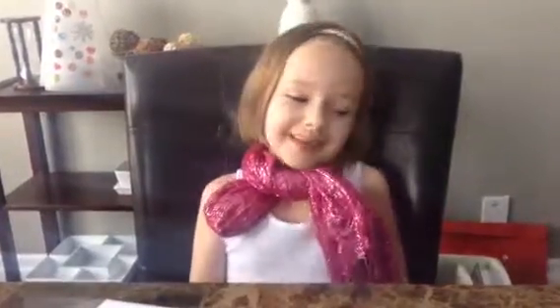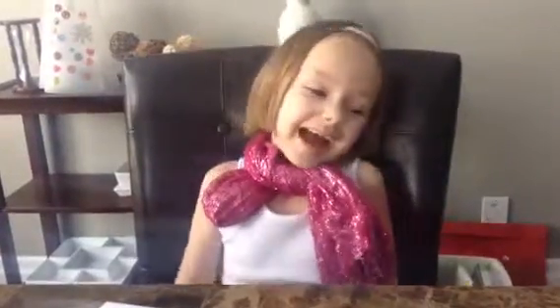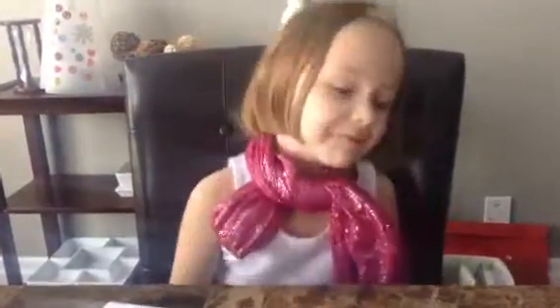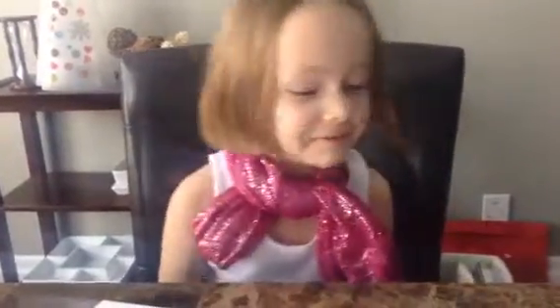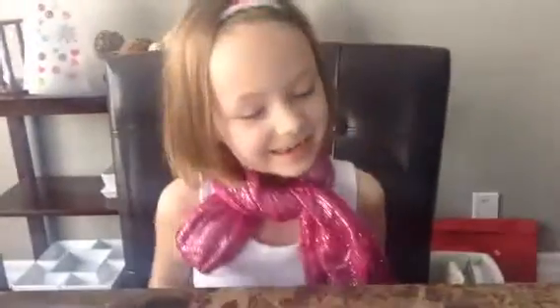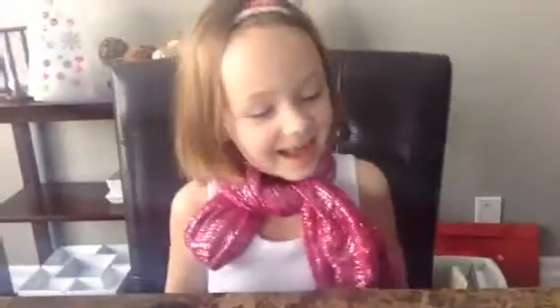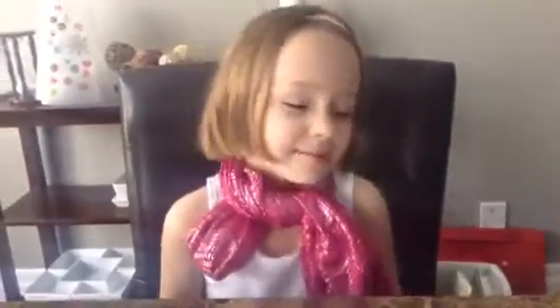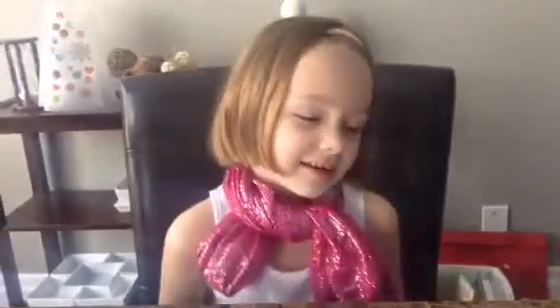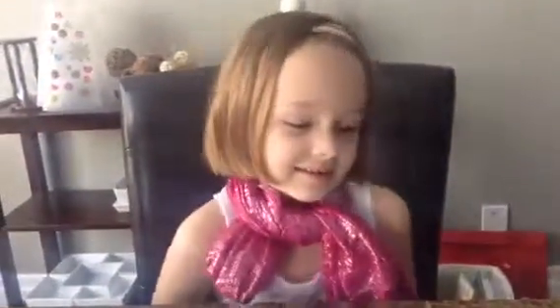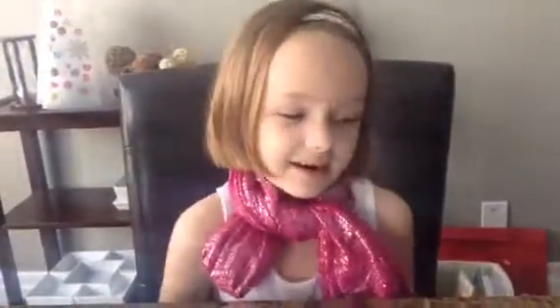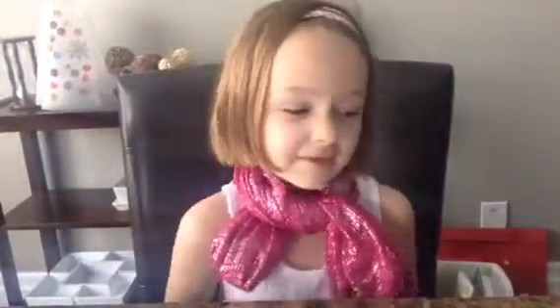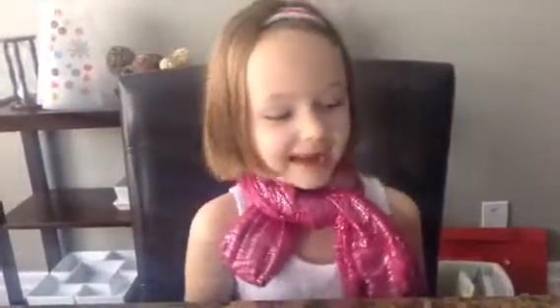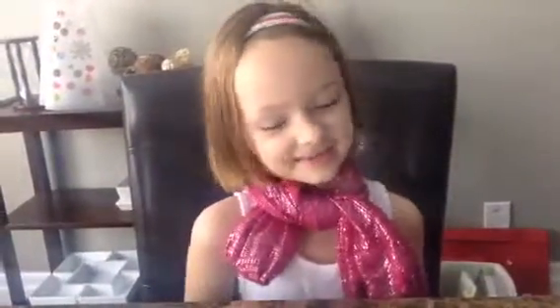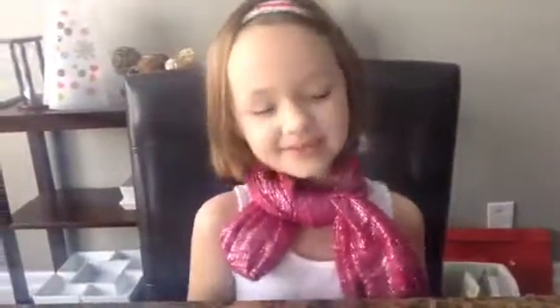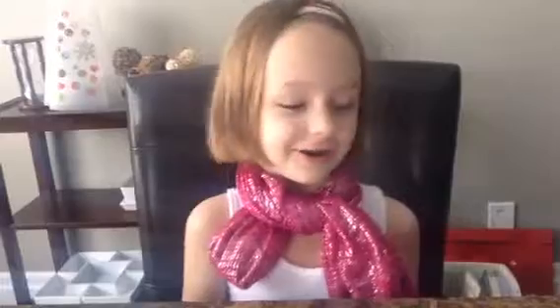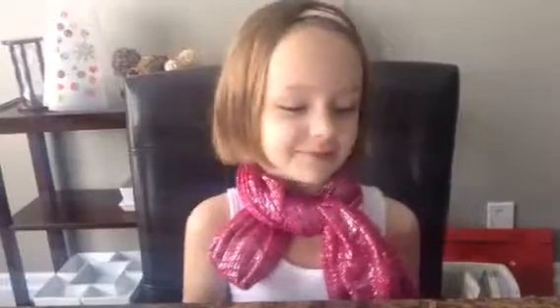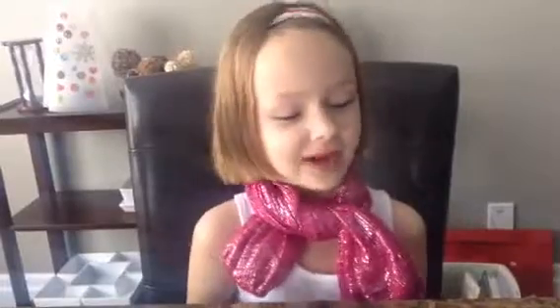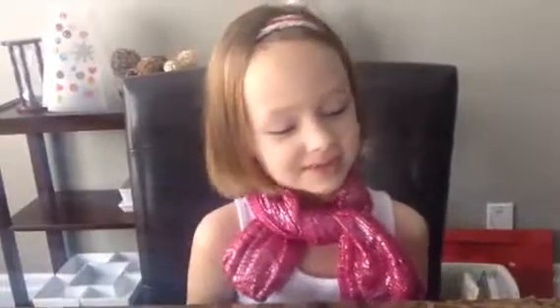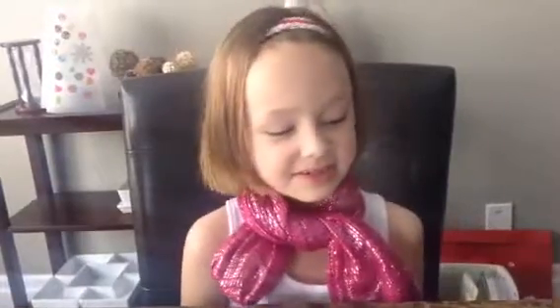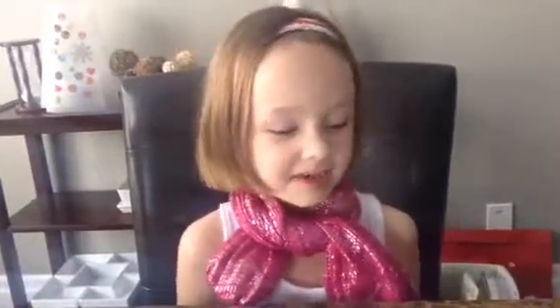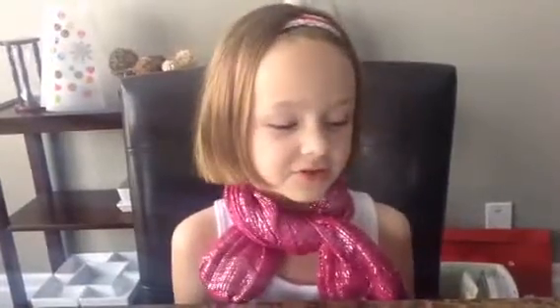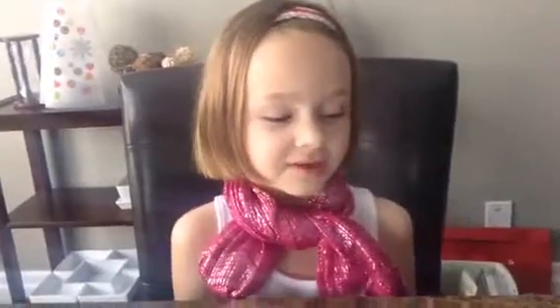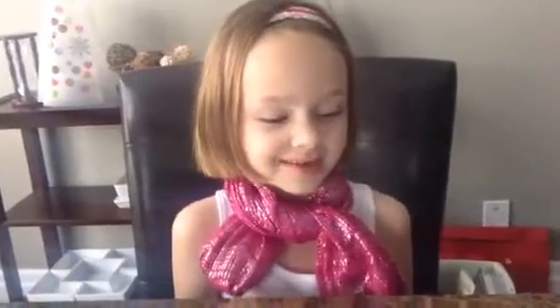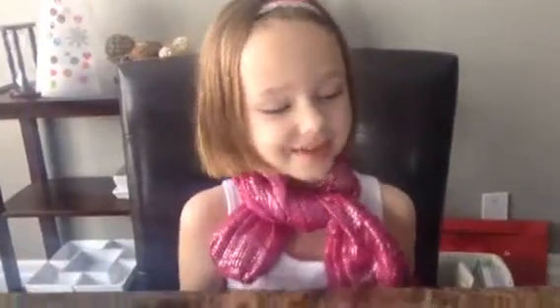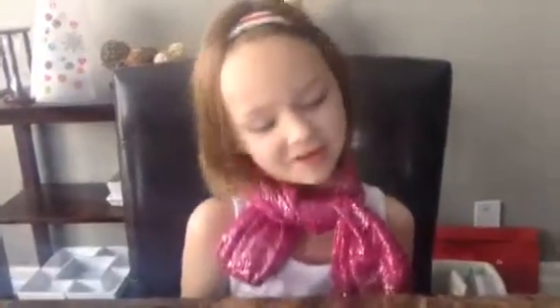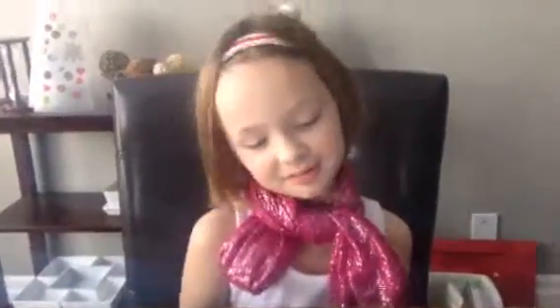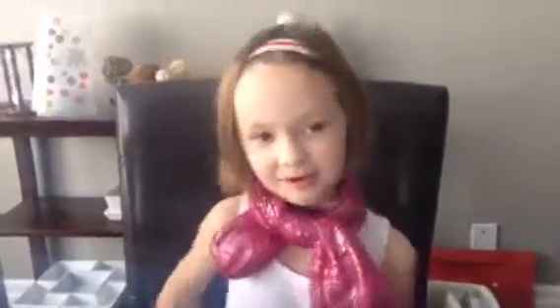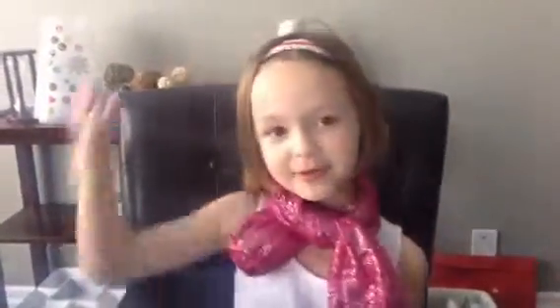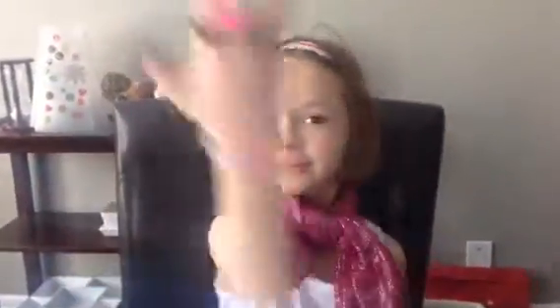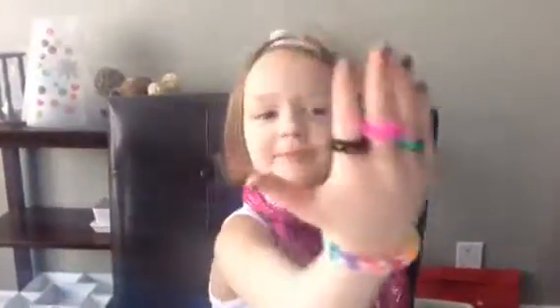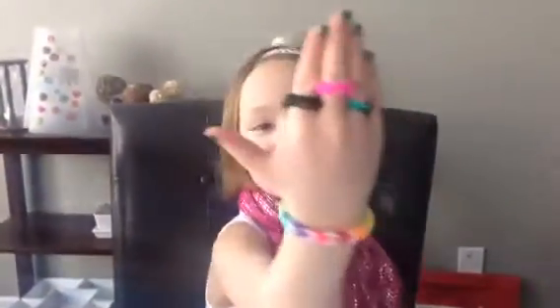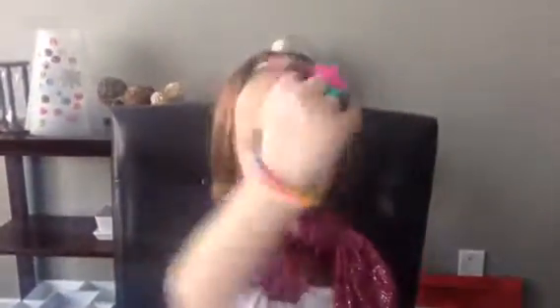Hi everyone. I'm Addison from Addison's Awesome Crafts and I'm here today to teach you how to make rainbow loom rings.